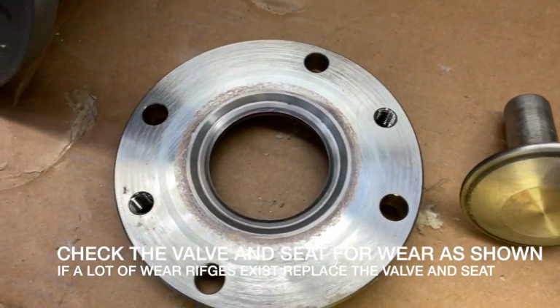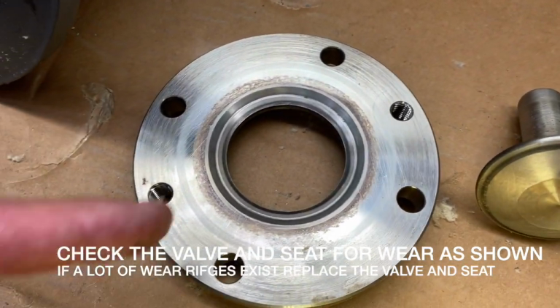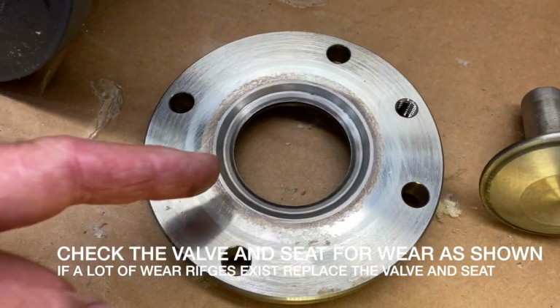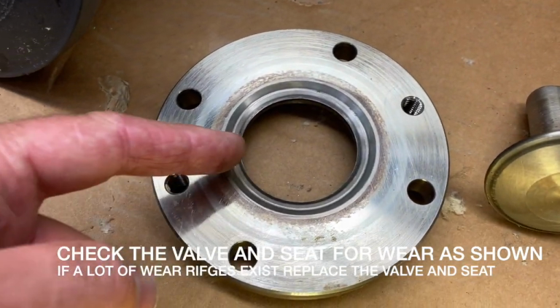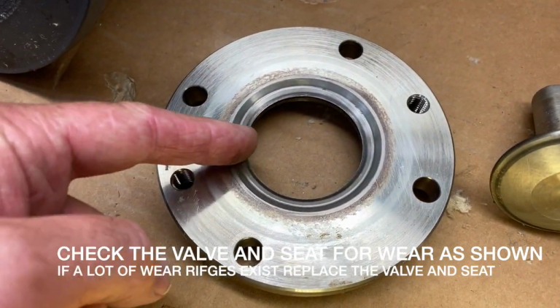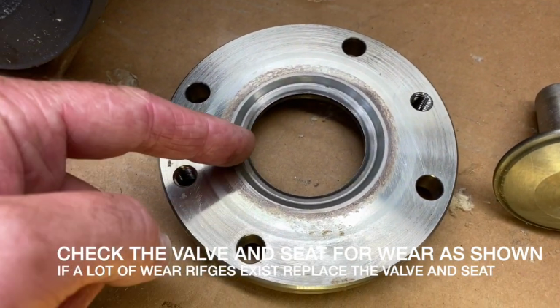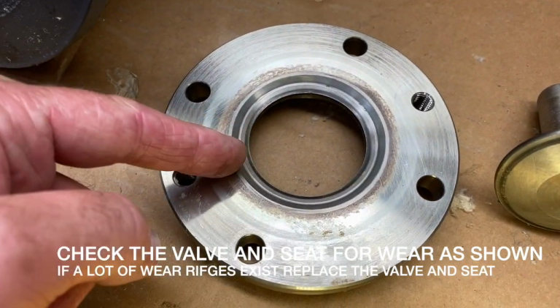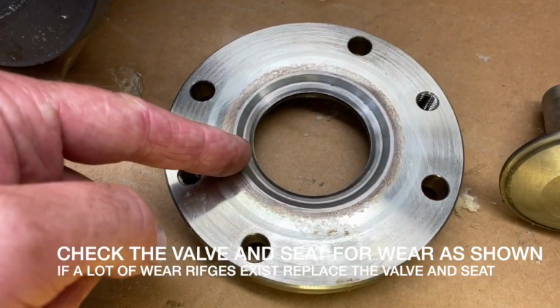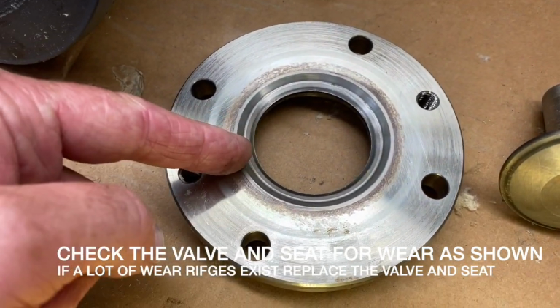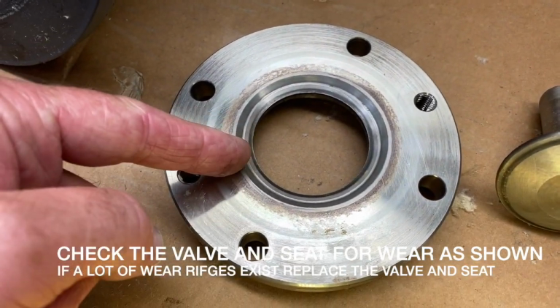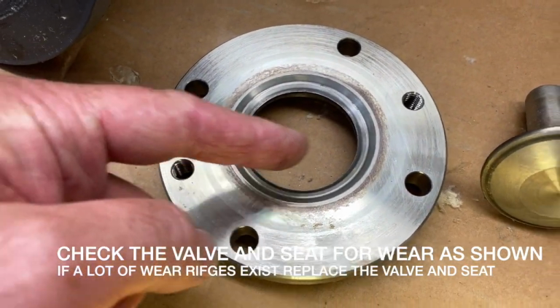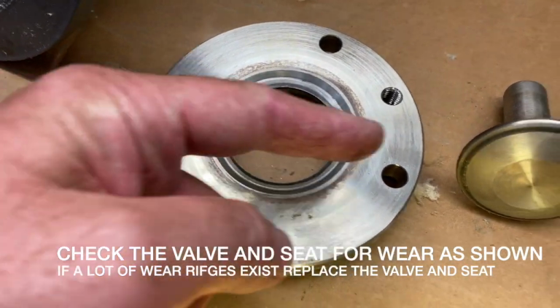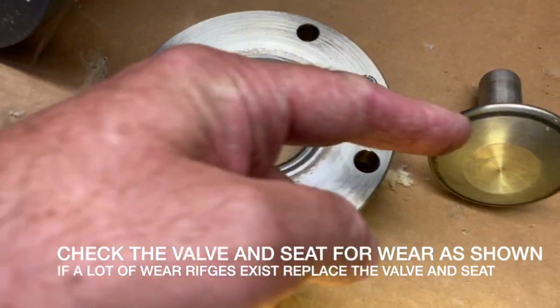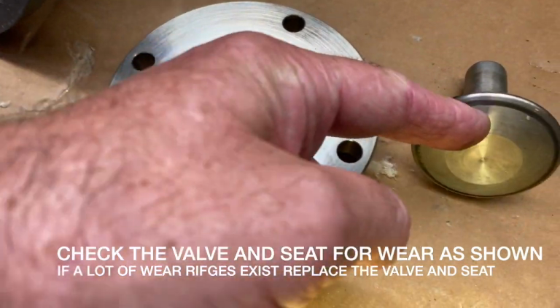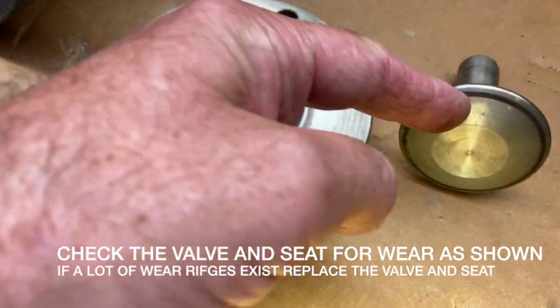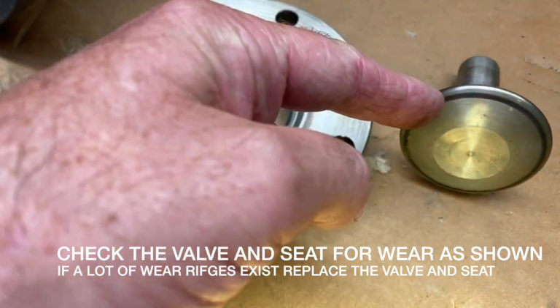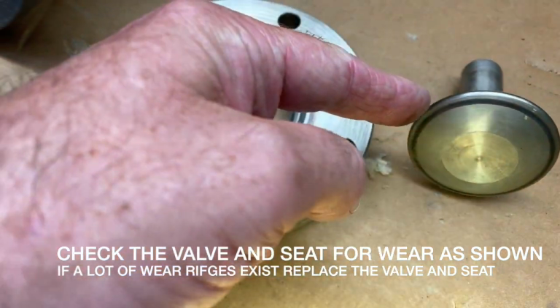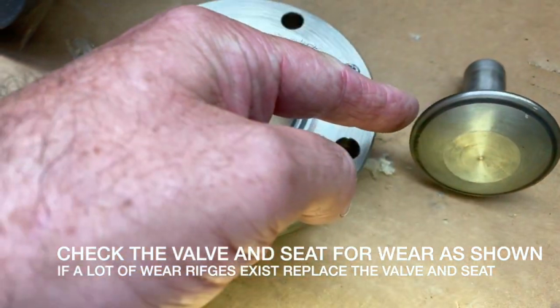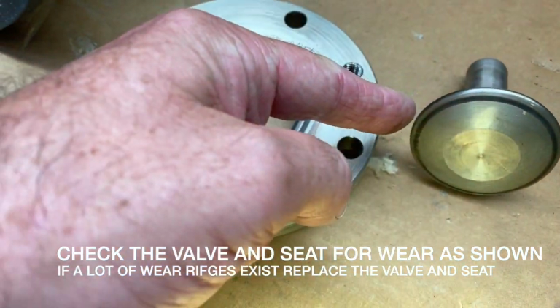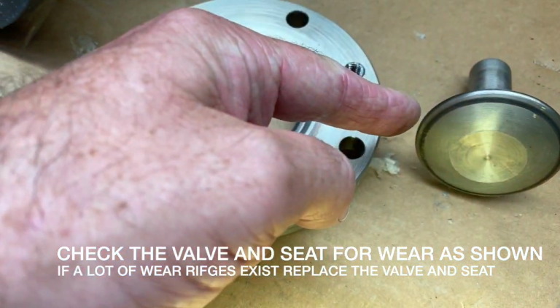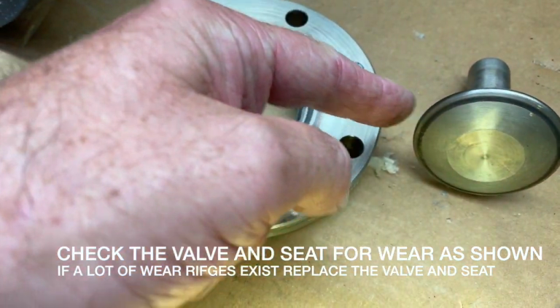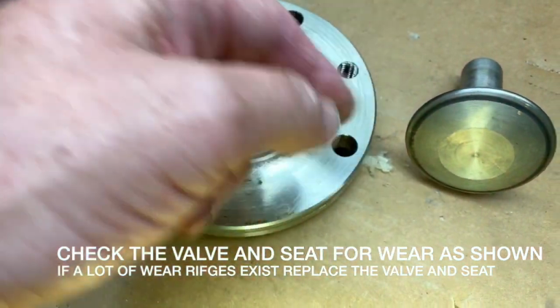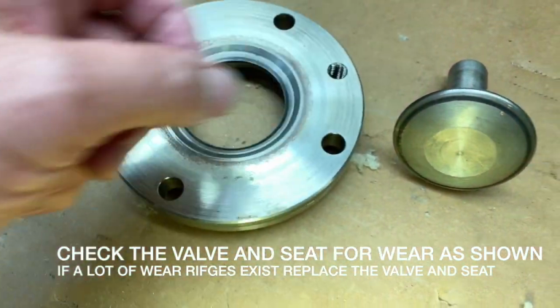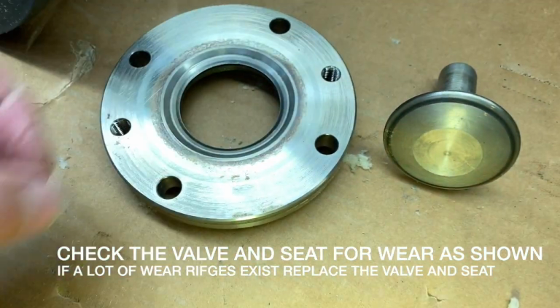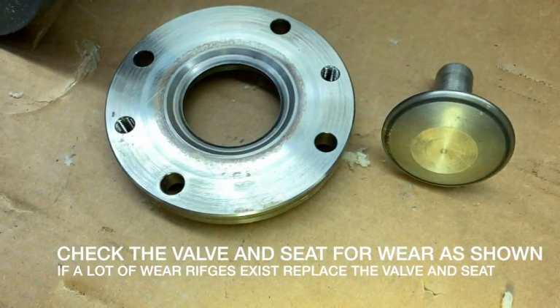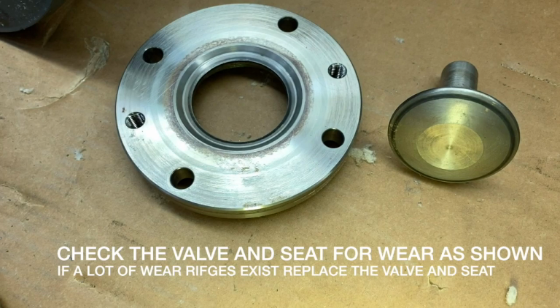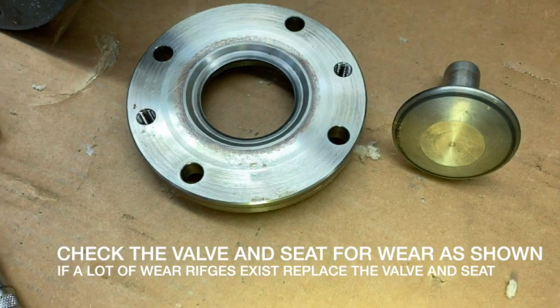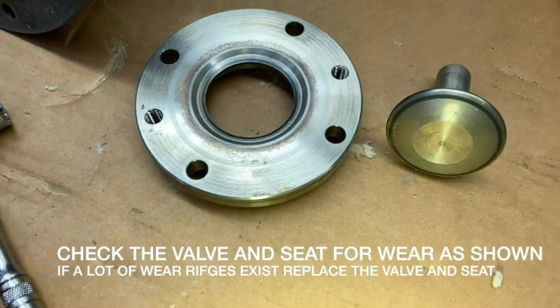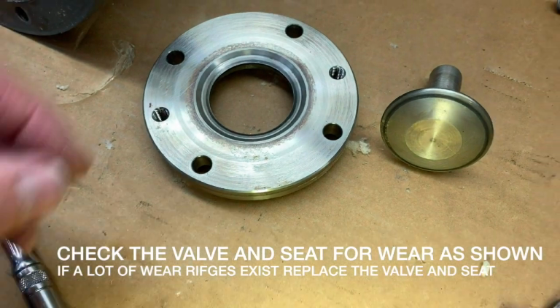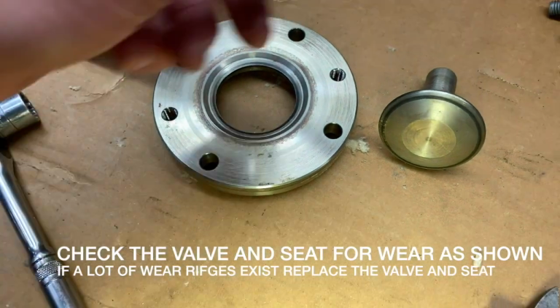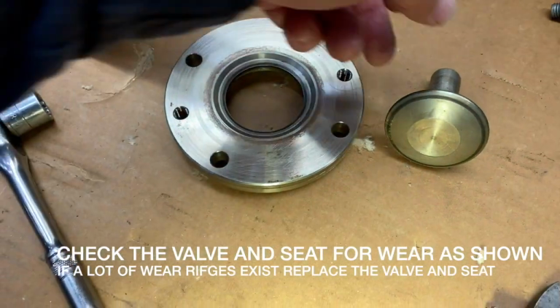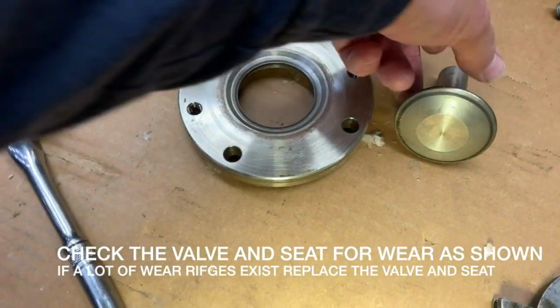Visually check the non-return valve seat and the non-return valve itself for excessive wear.